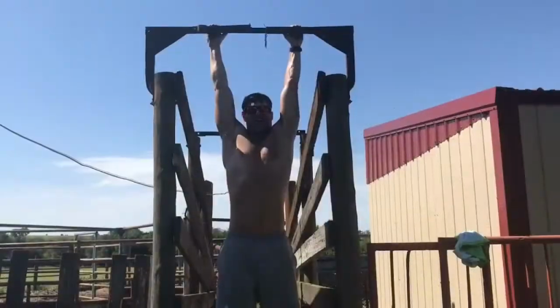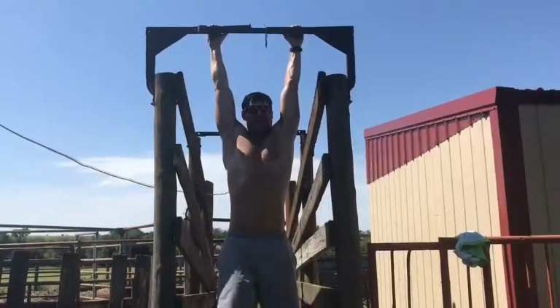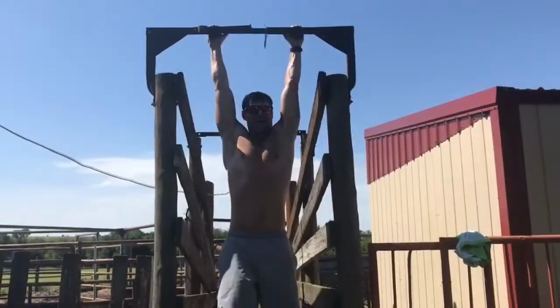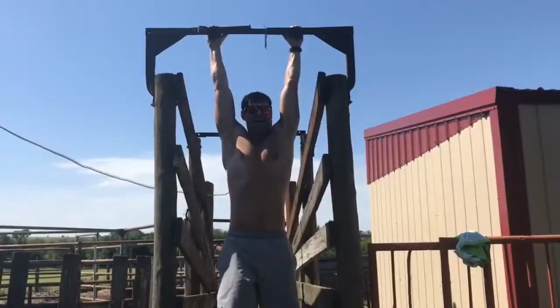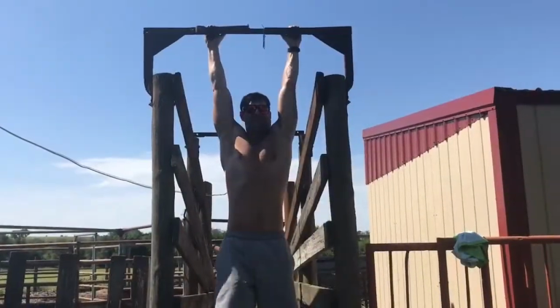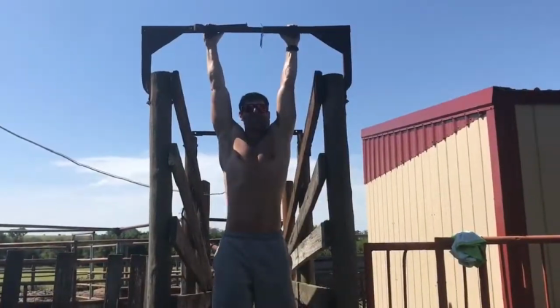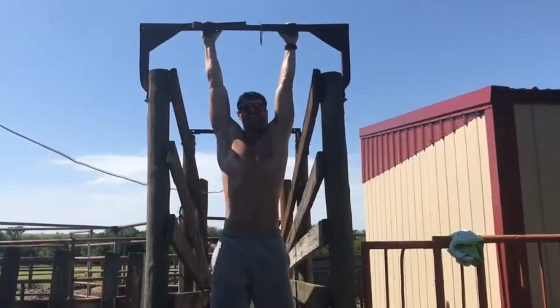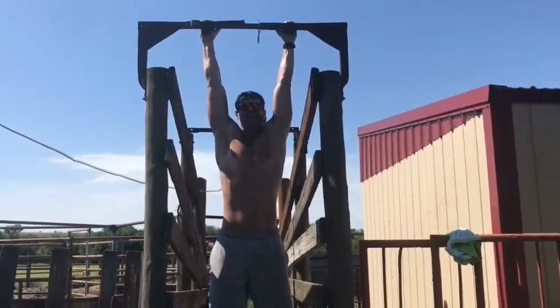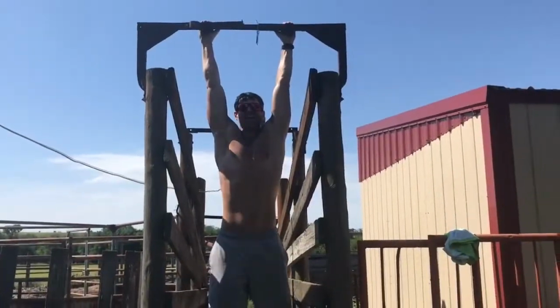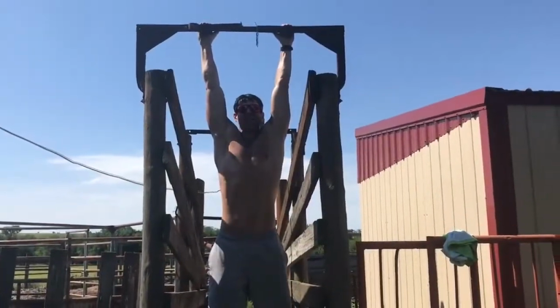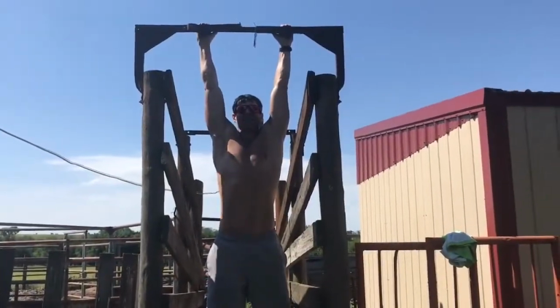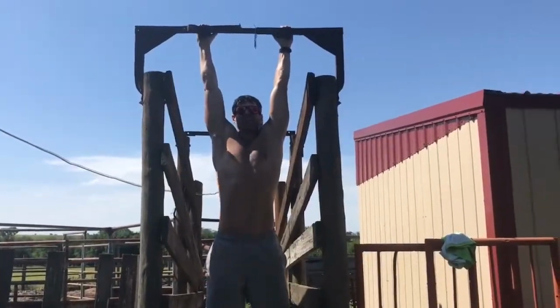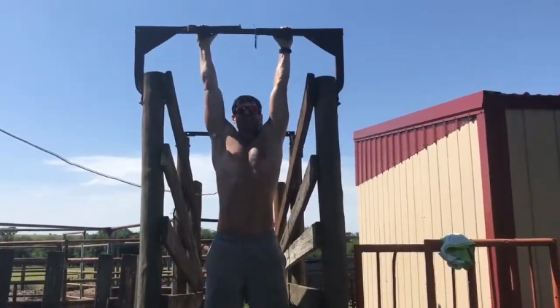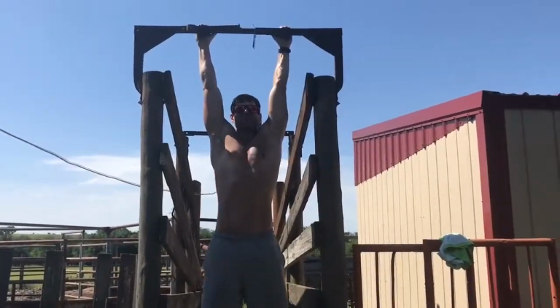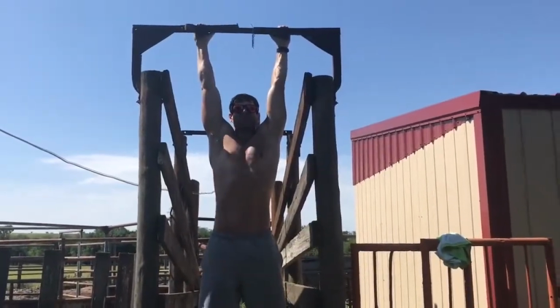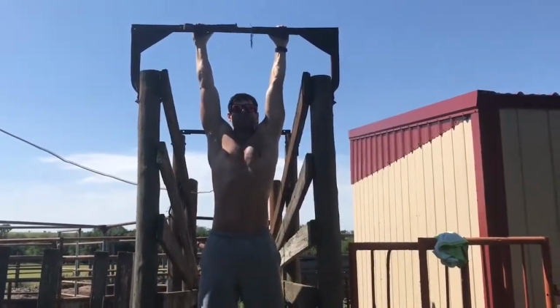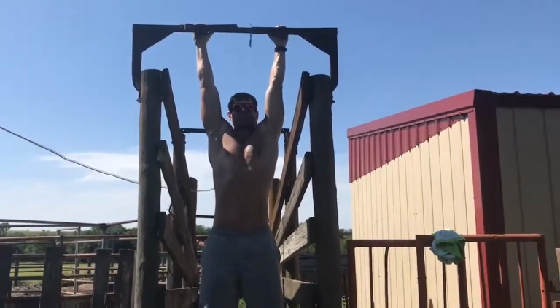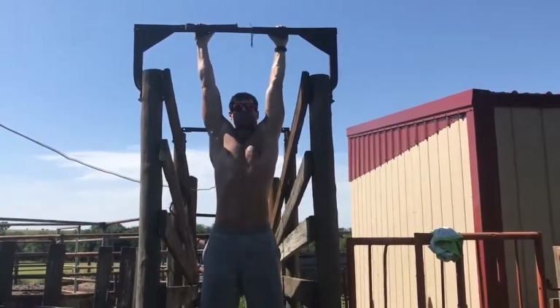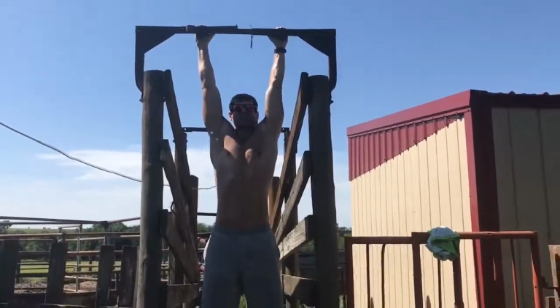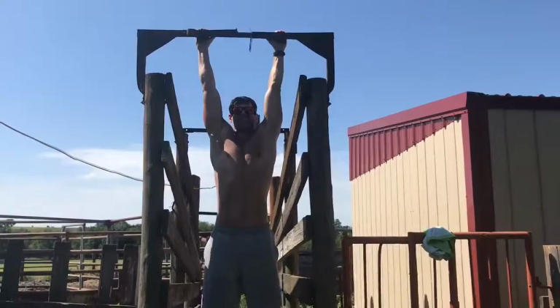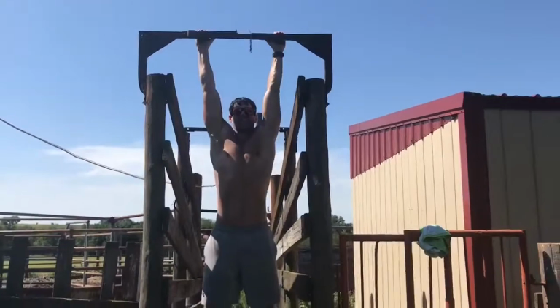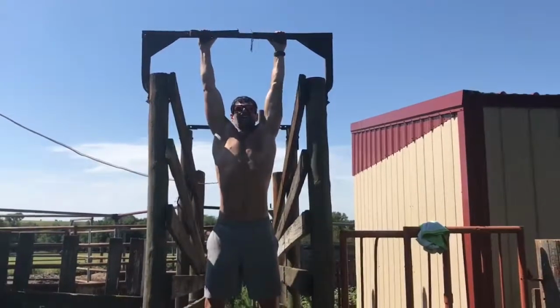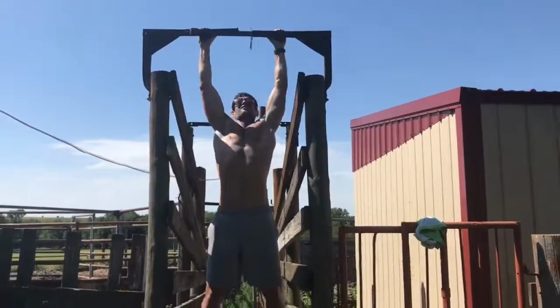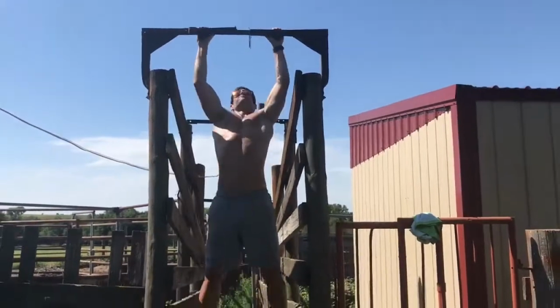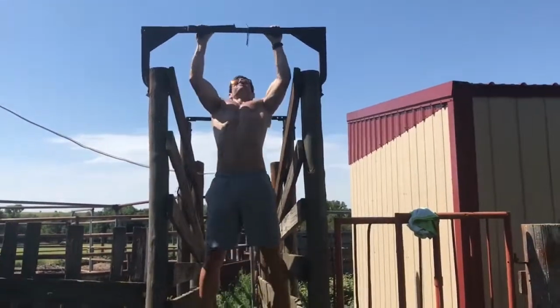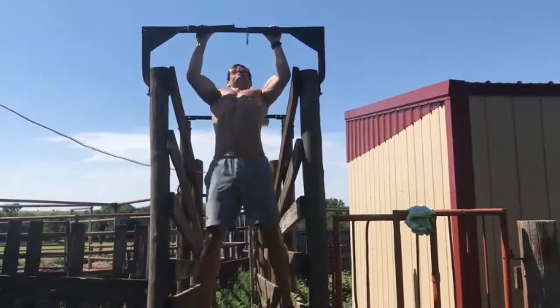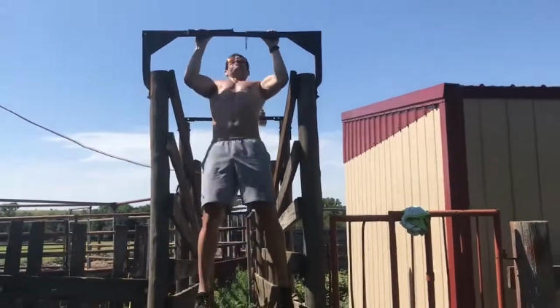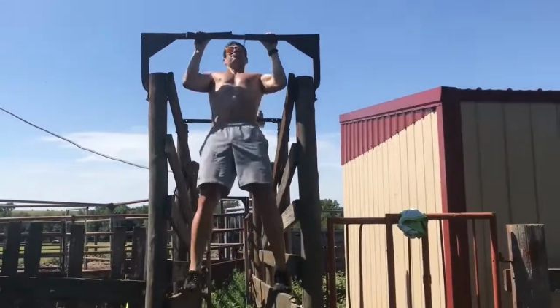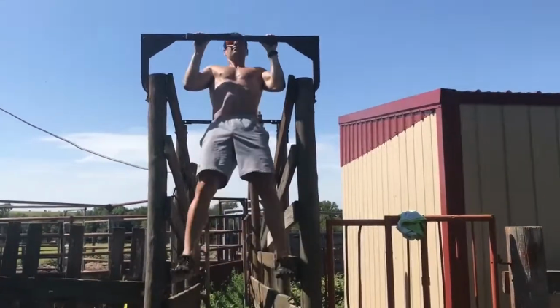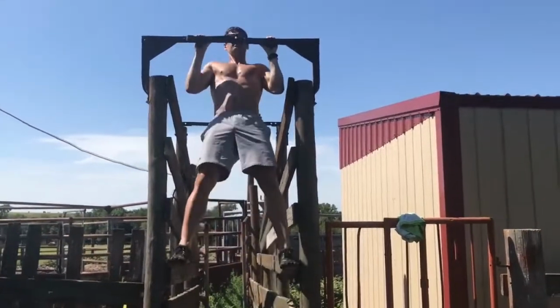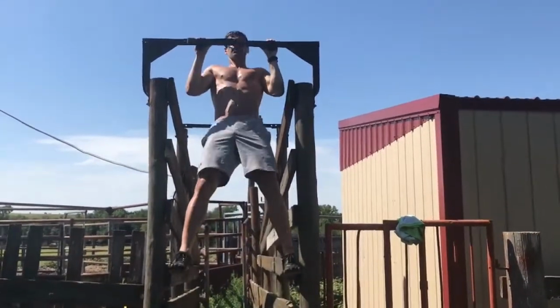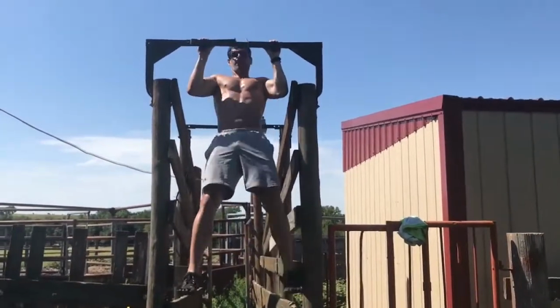I'm hanging from a cattle loading tube — gonna do a couple pull-ups.